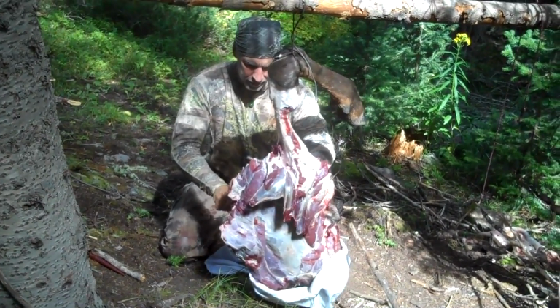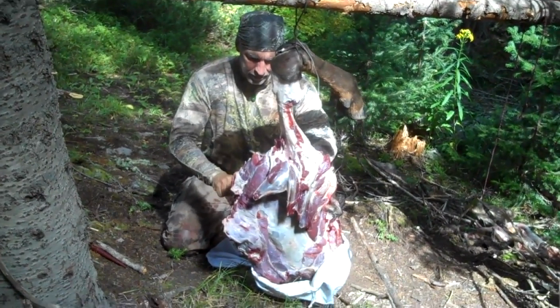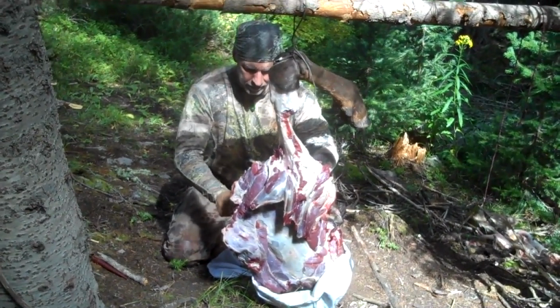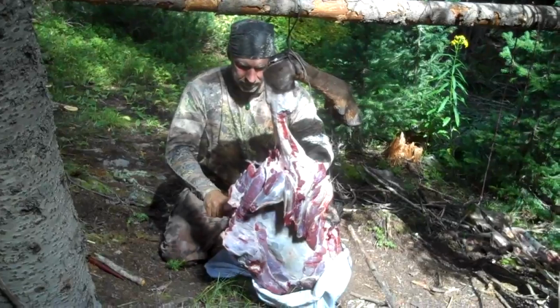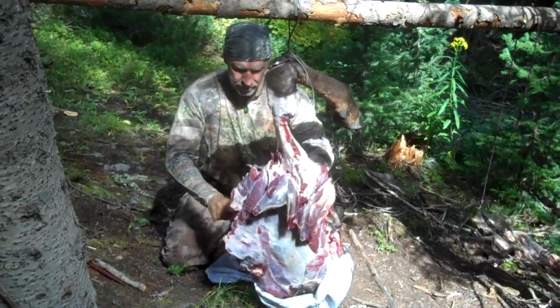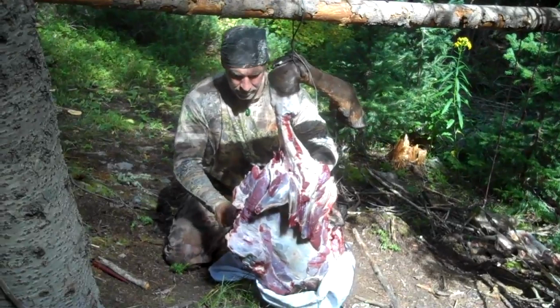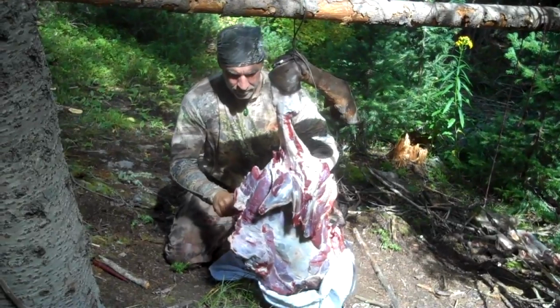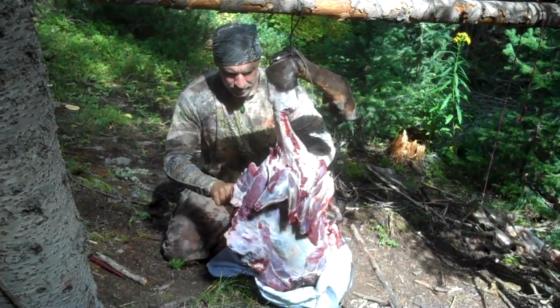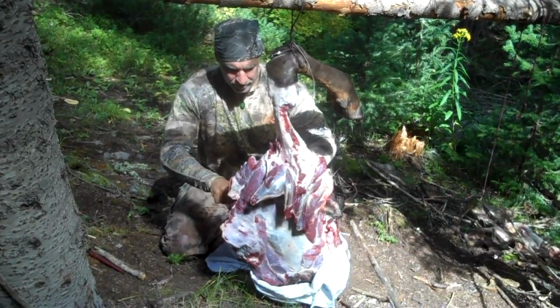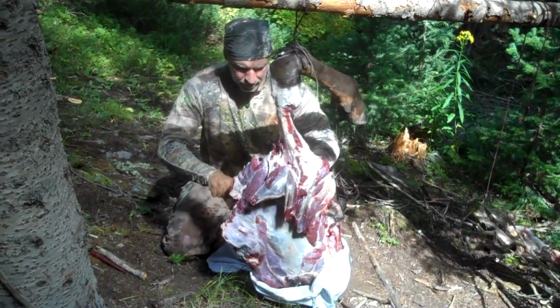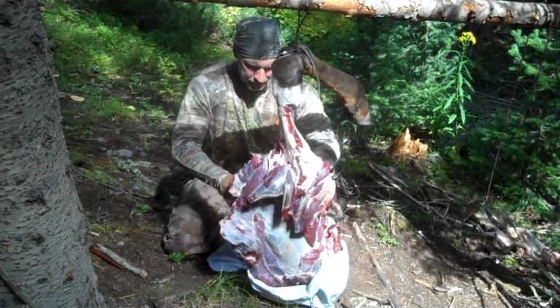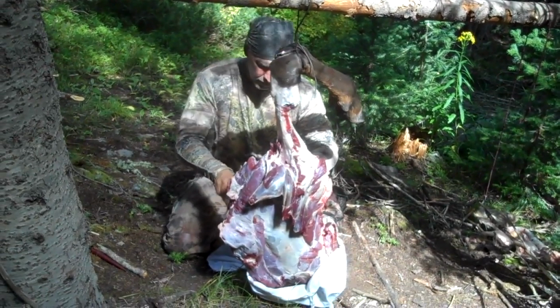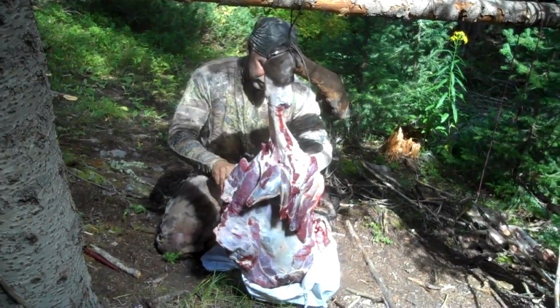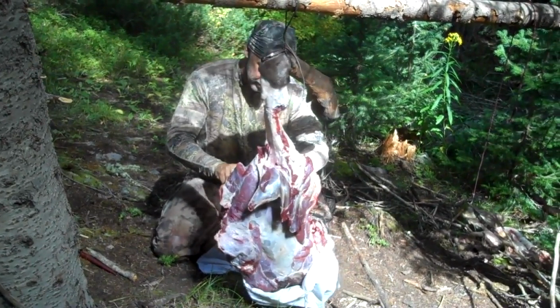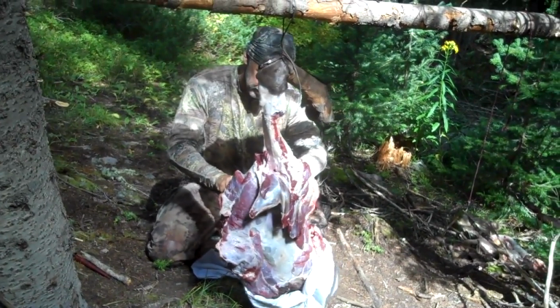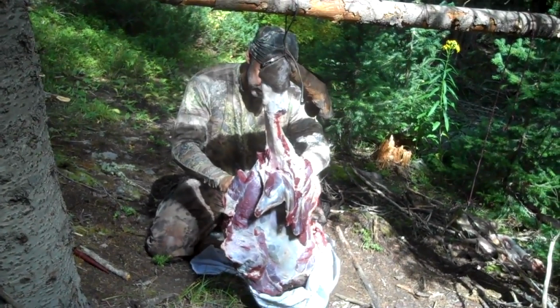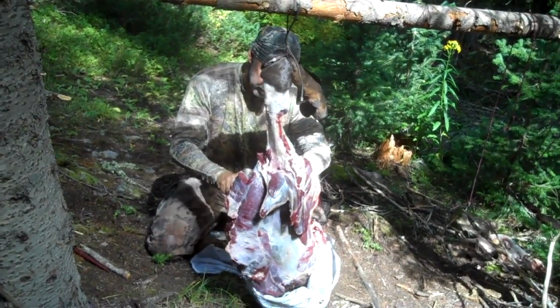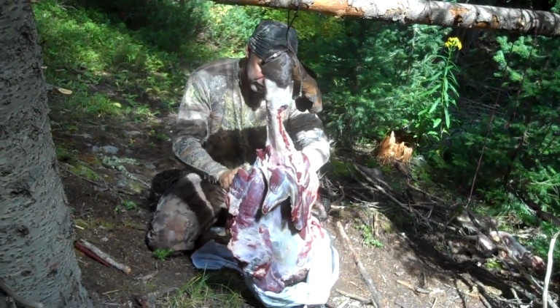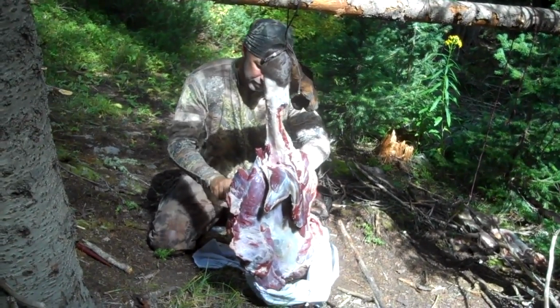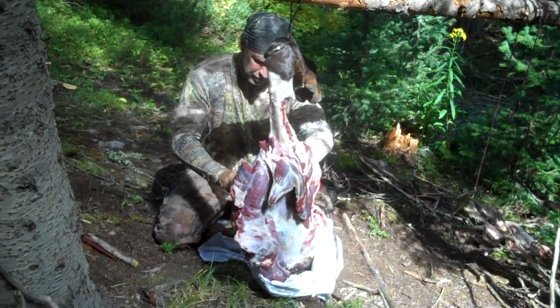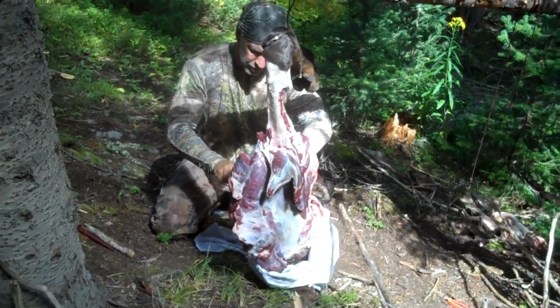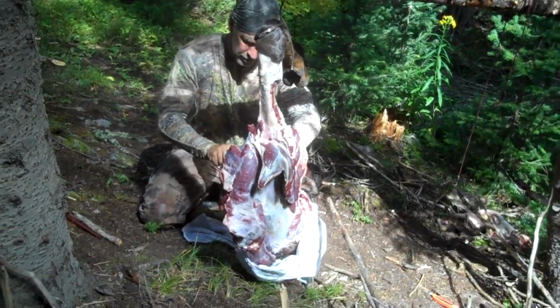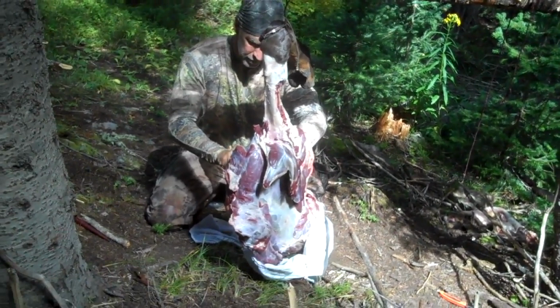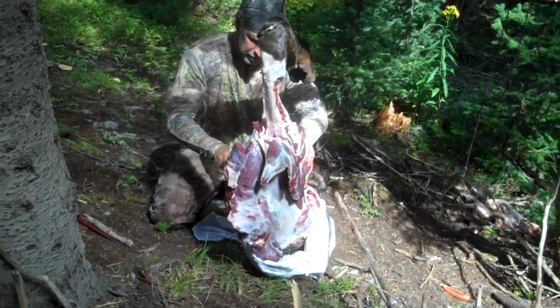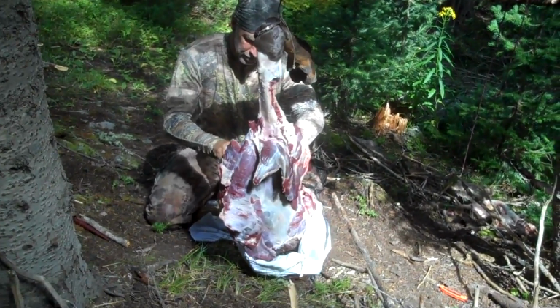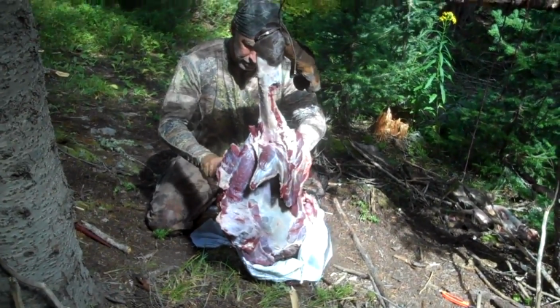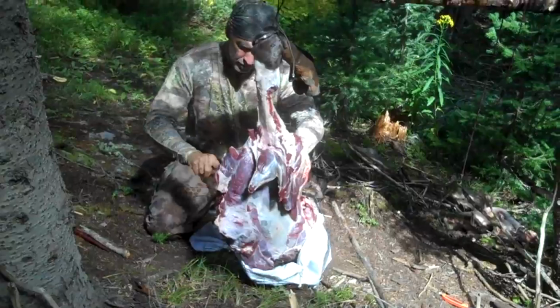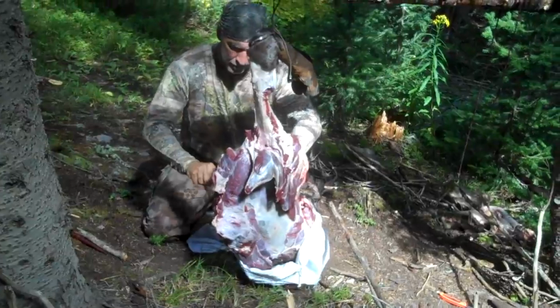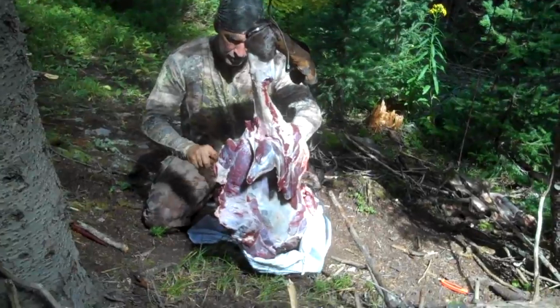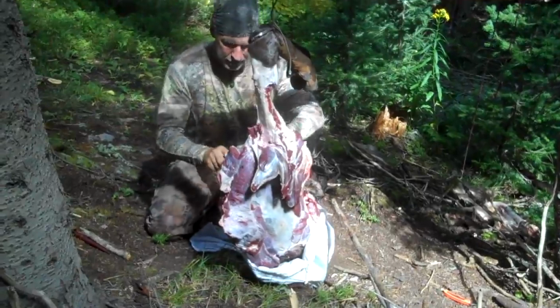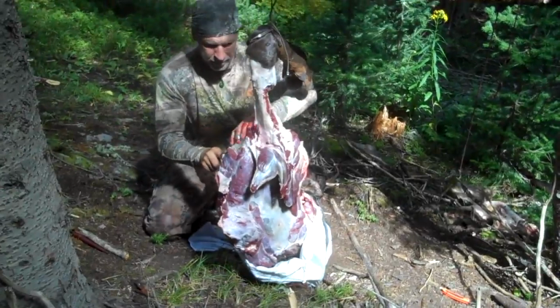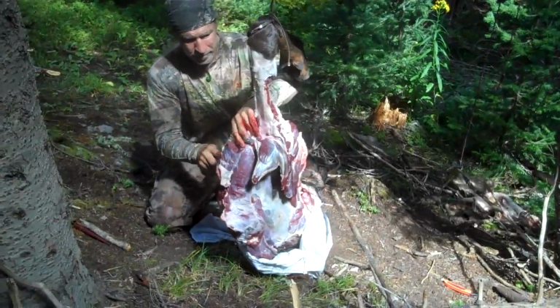There's a few flies on the meat, but nothing like what's on the carcass. A little tip there — black pepper works to keep the flies off.